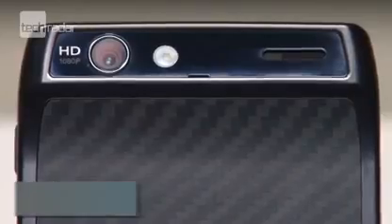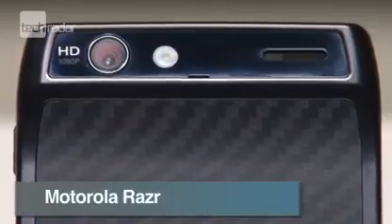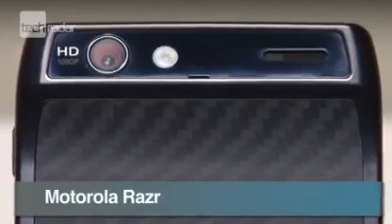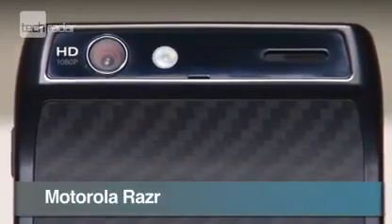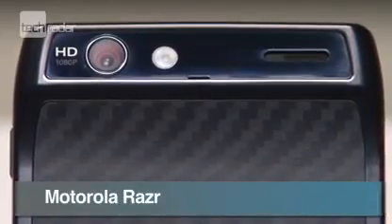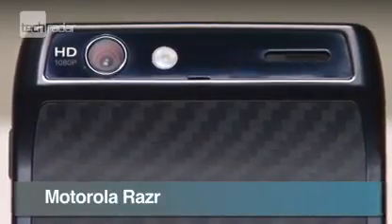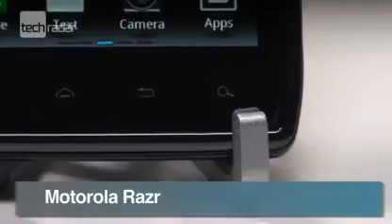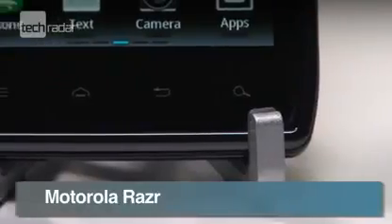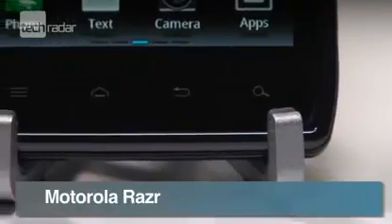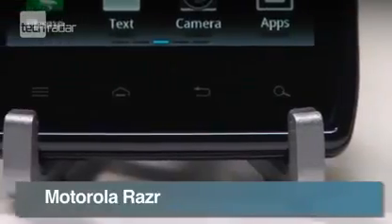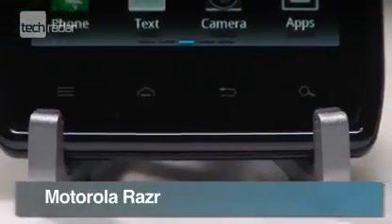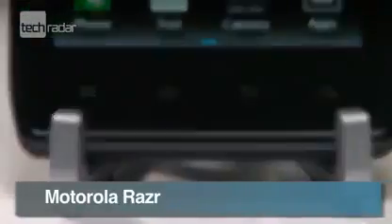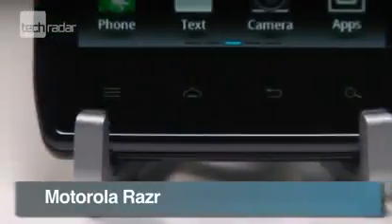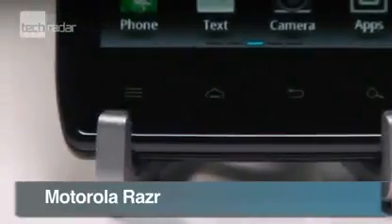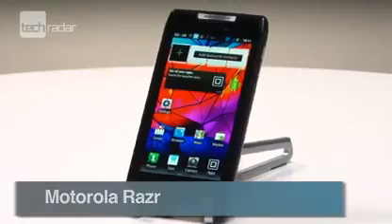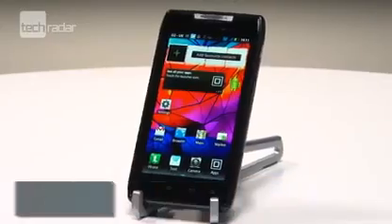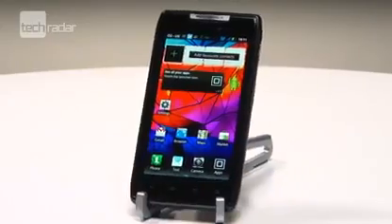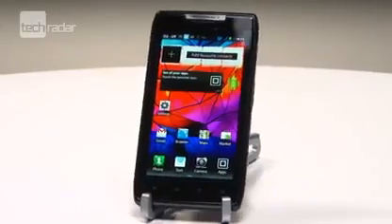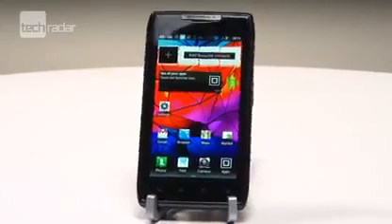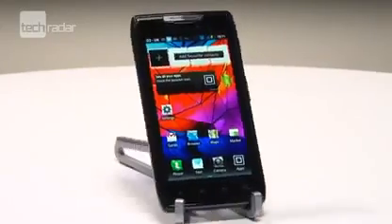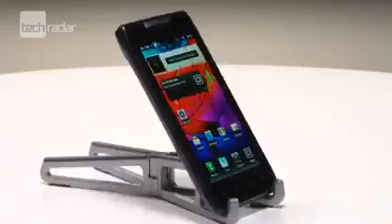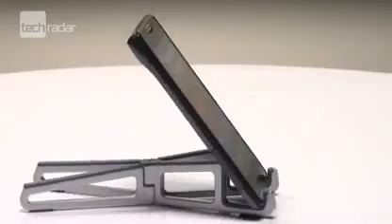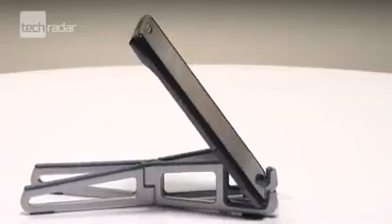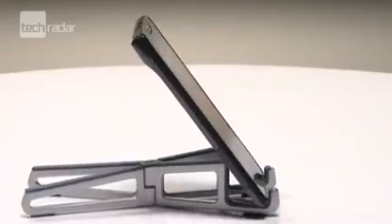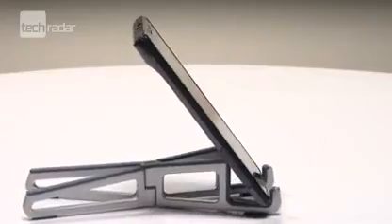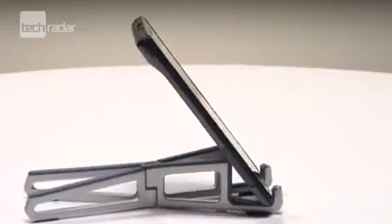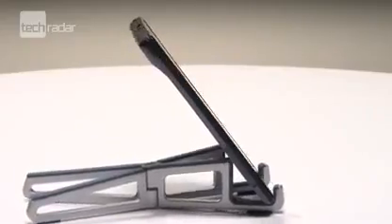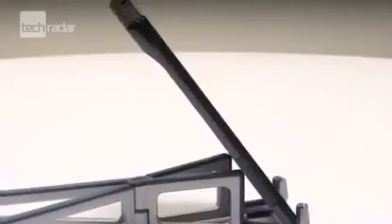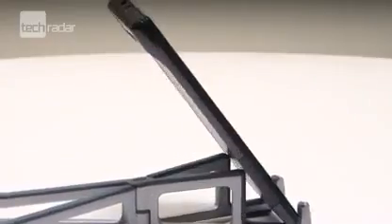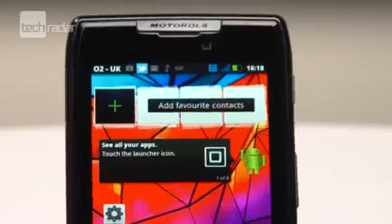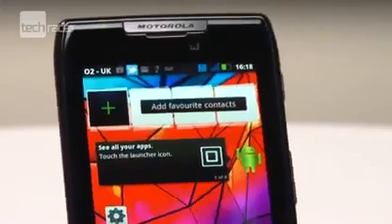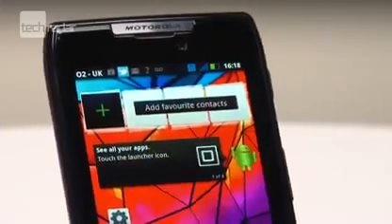The Motorola Razr is the latest smartphone to land in the hyper-thin, dual-core smartphone race, and it comes with a familiar name but a brand new design.